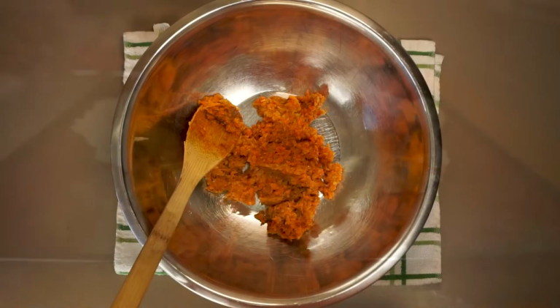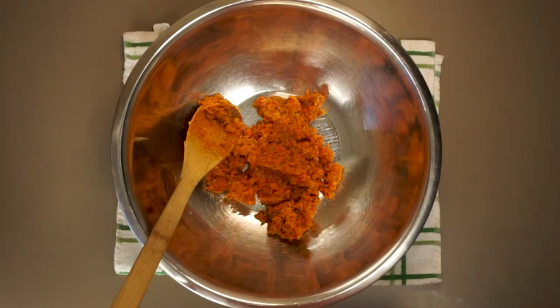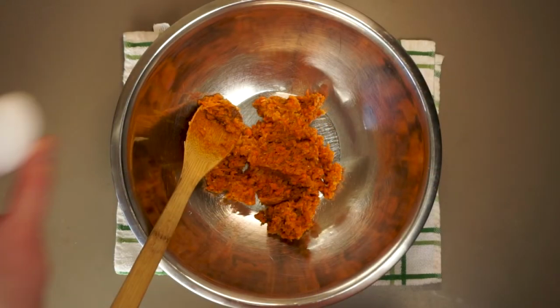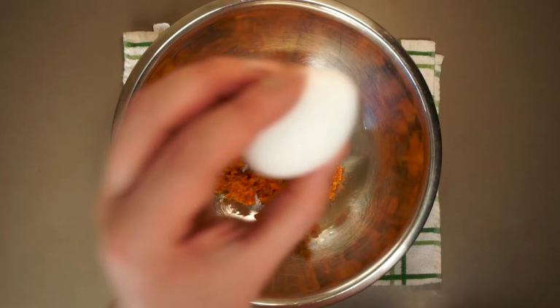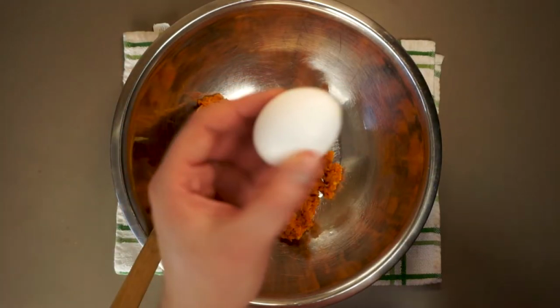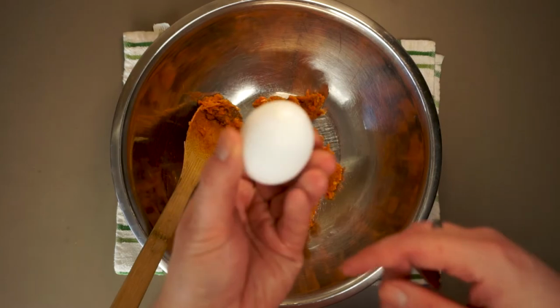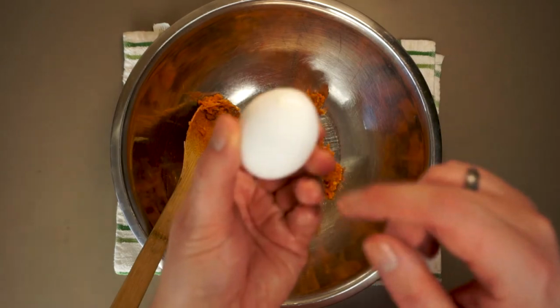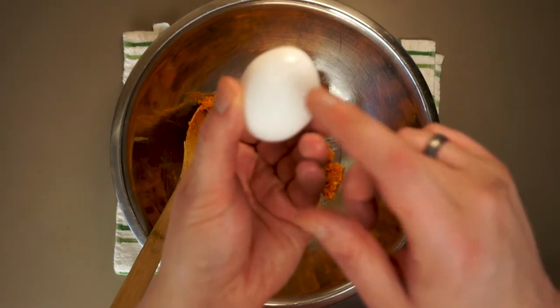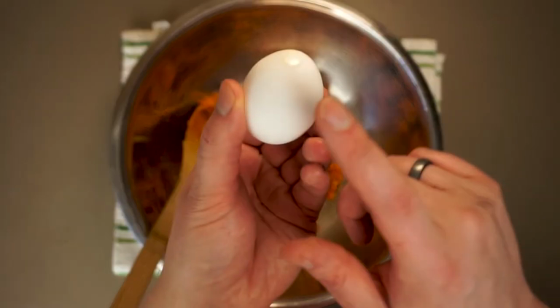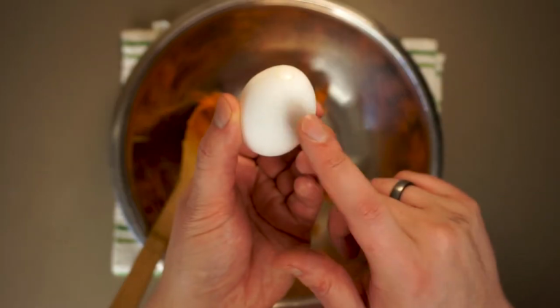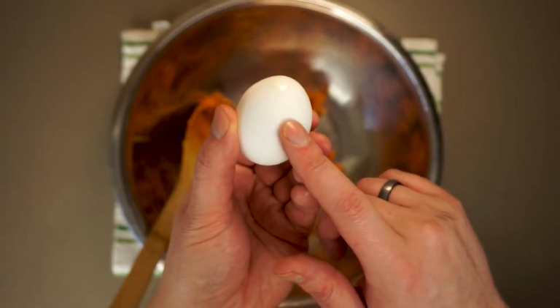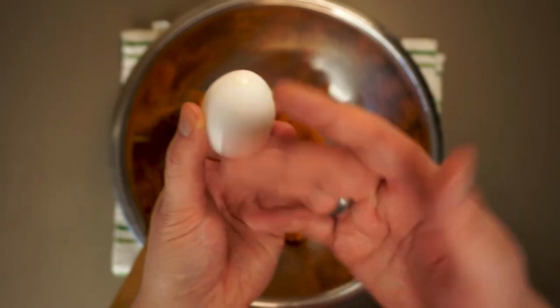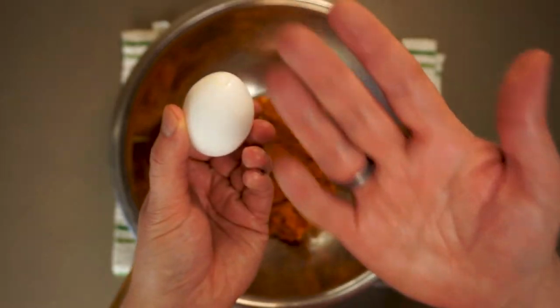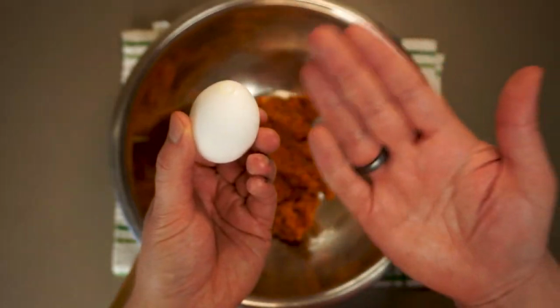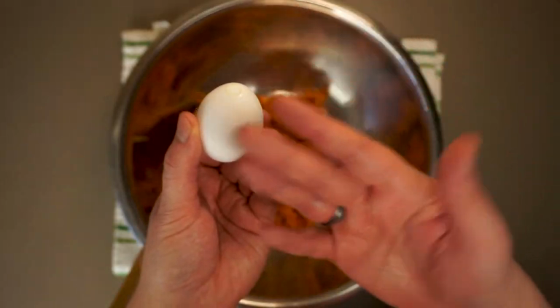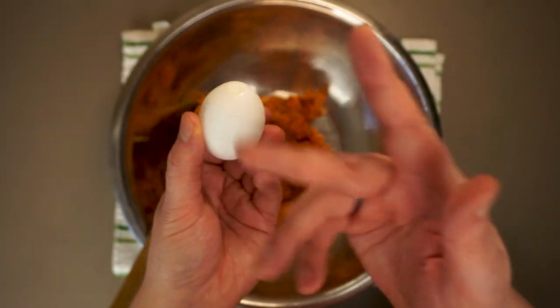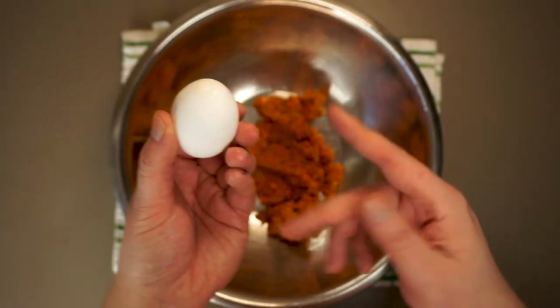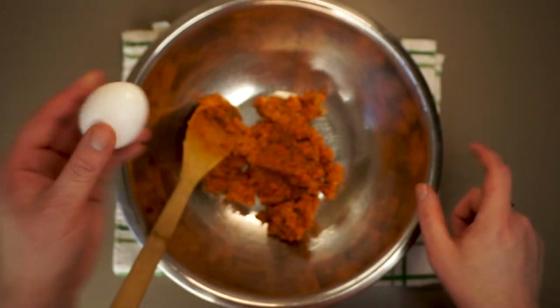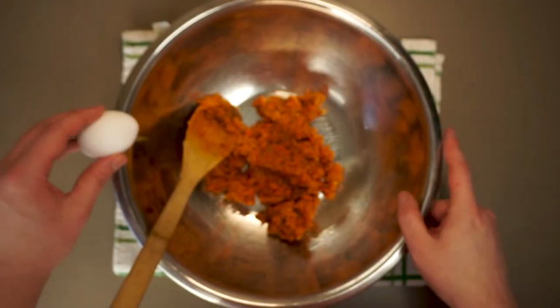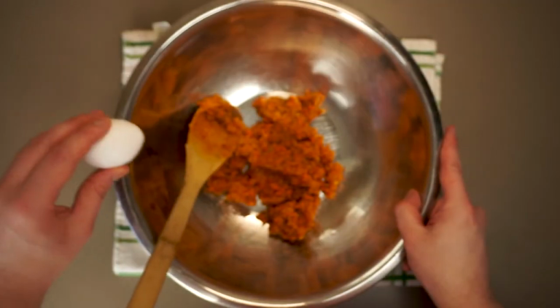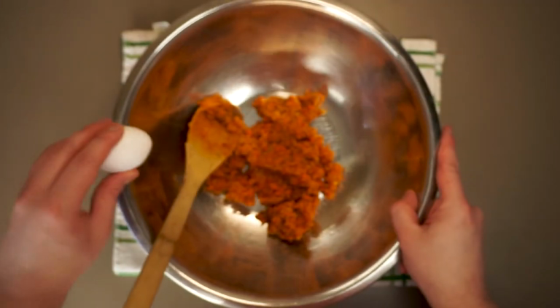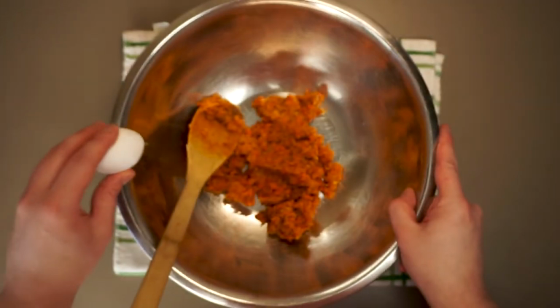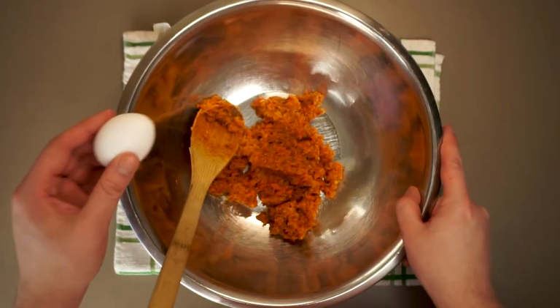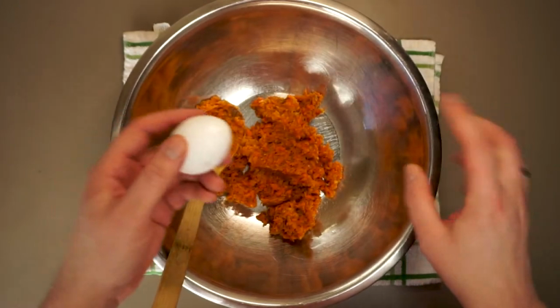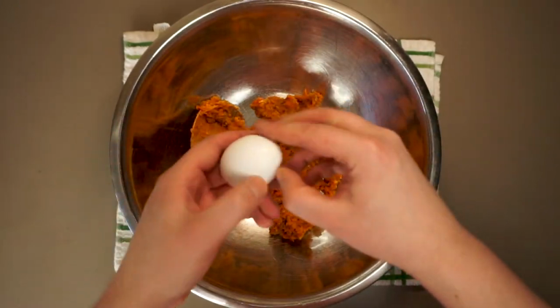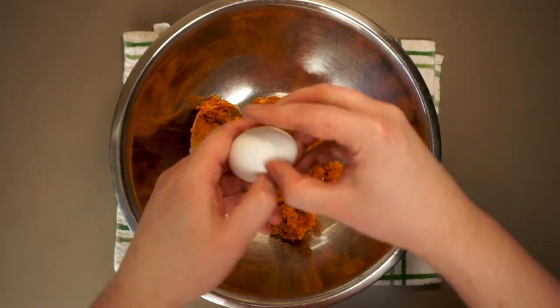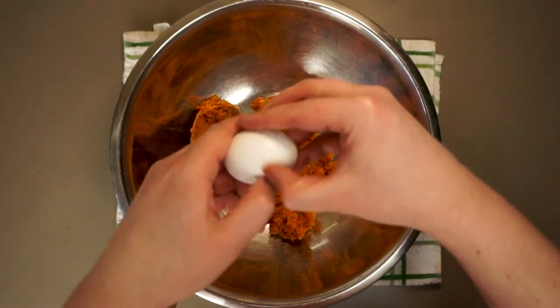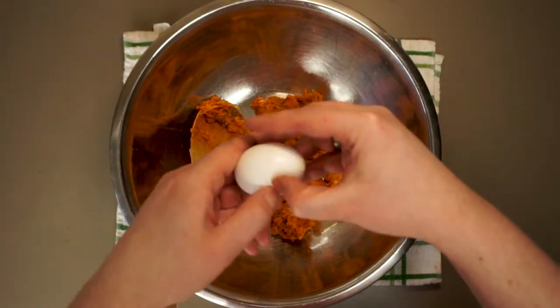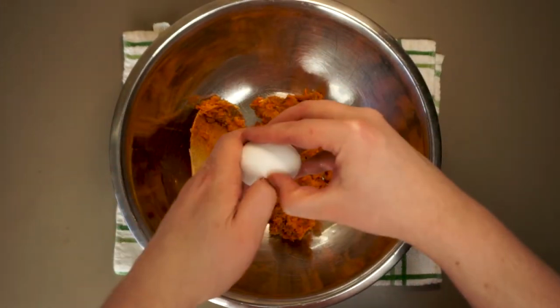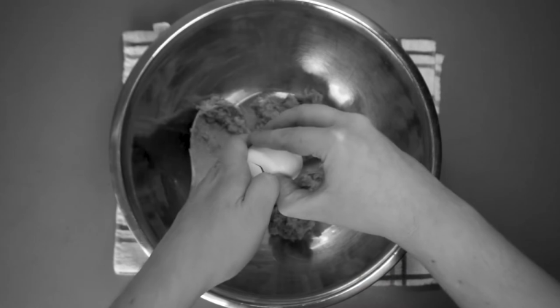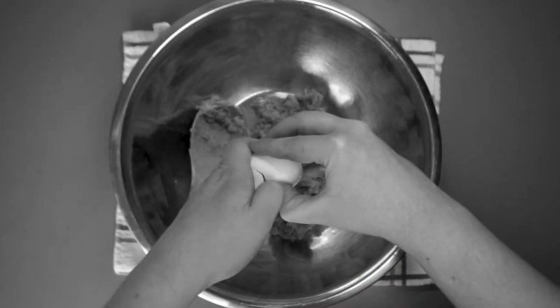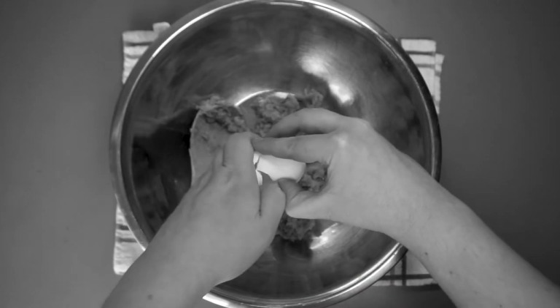Not all meatloaf actually needs an egg, but I typically do add one — it does add a binding effect.